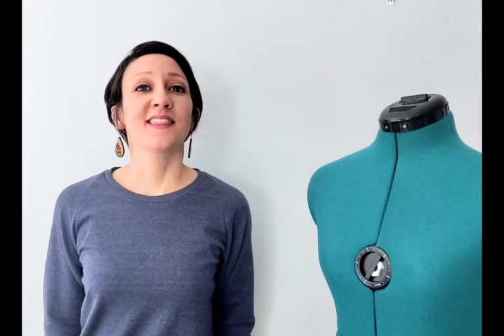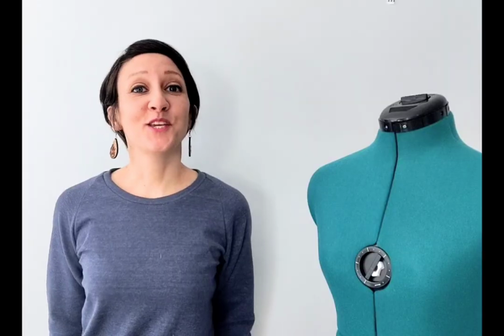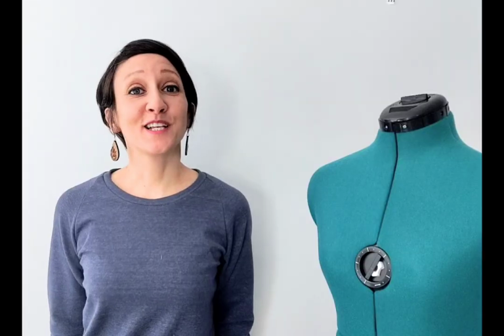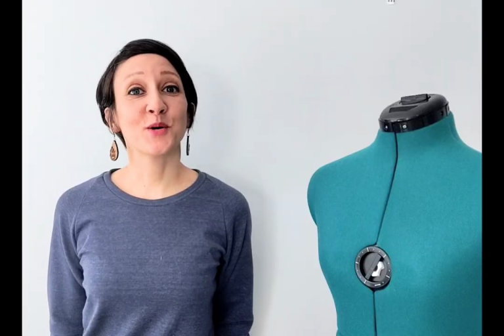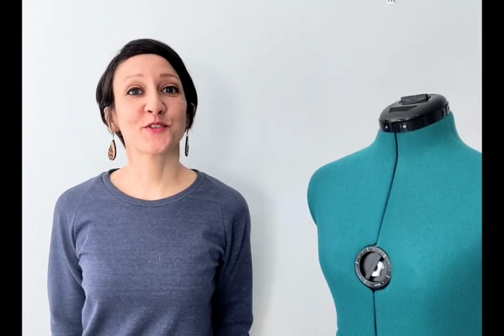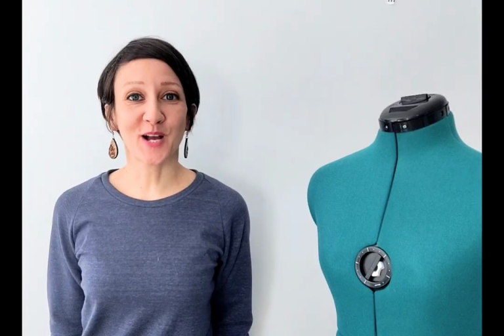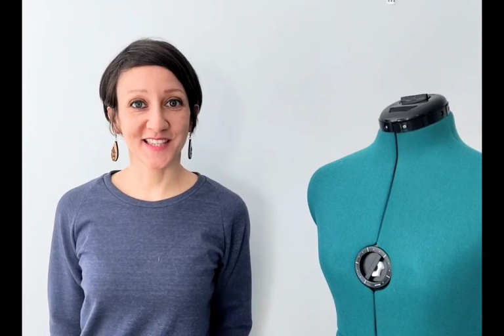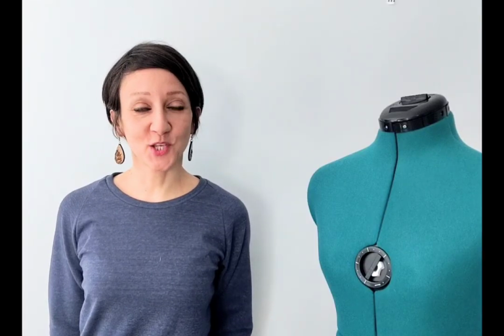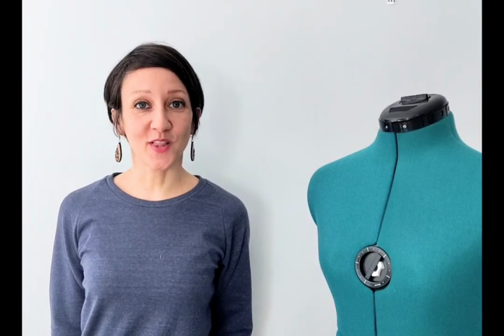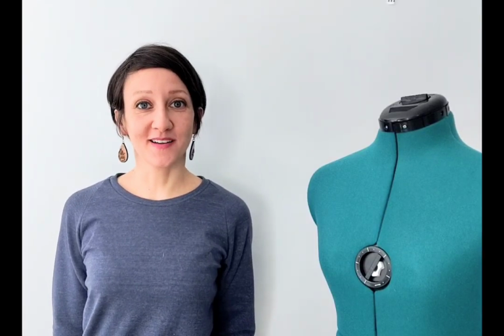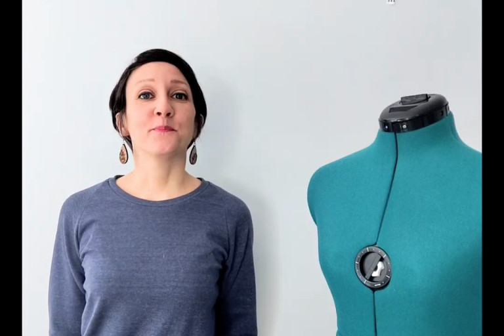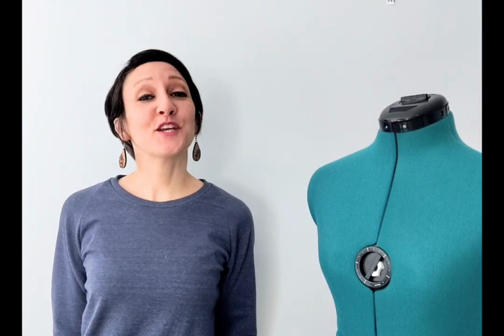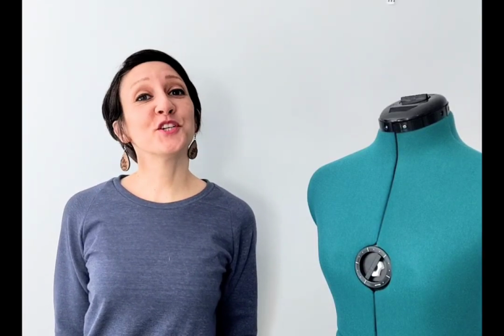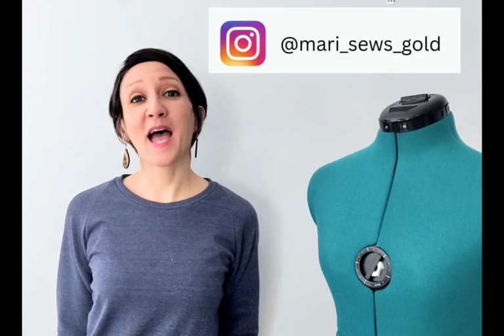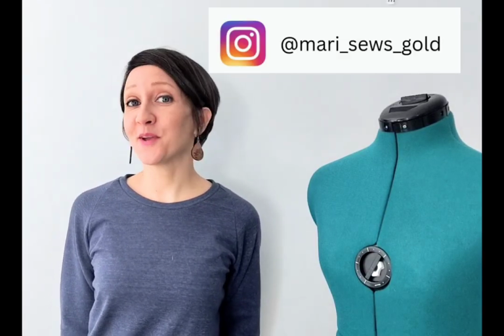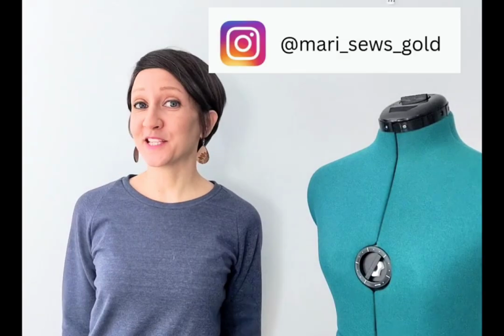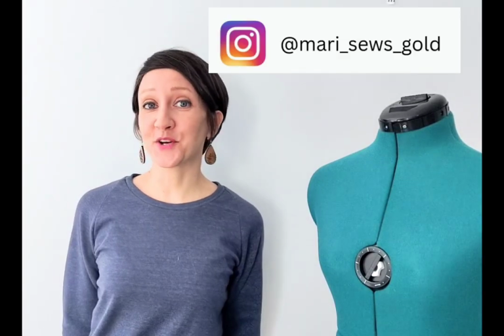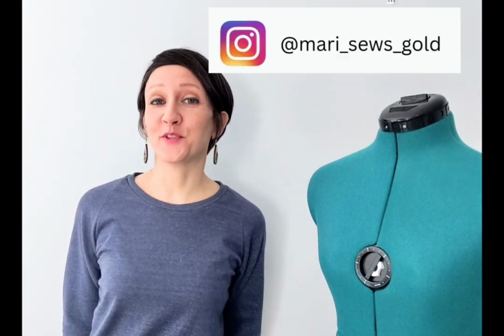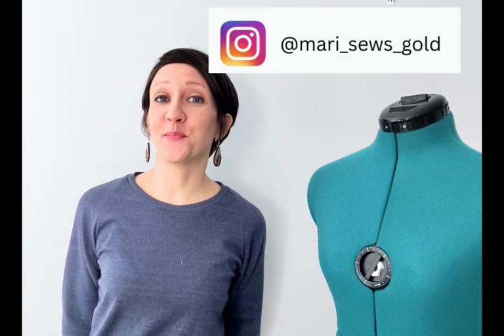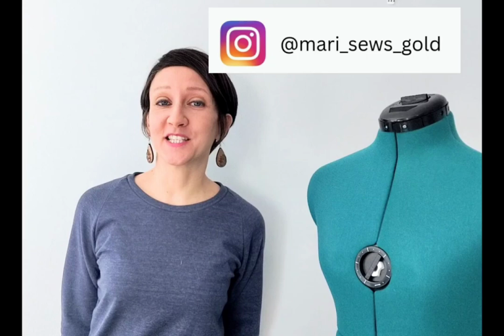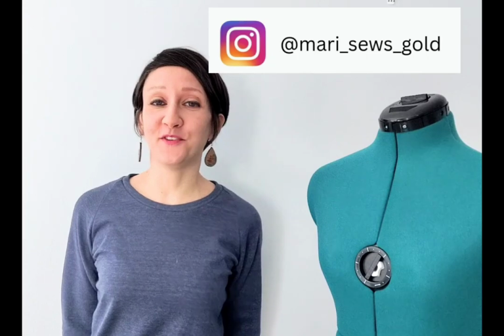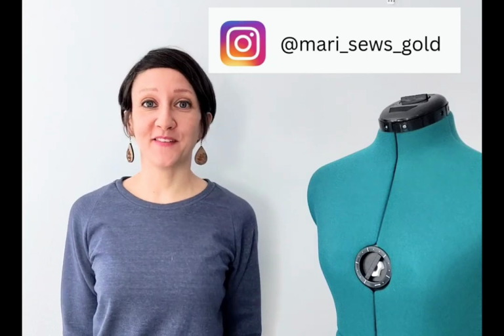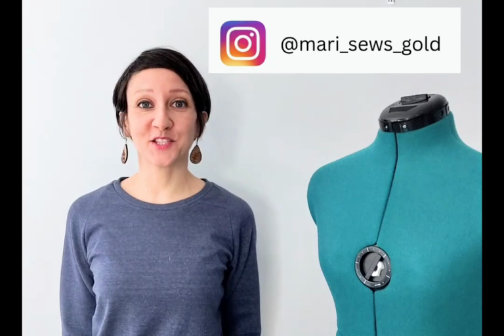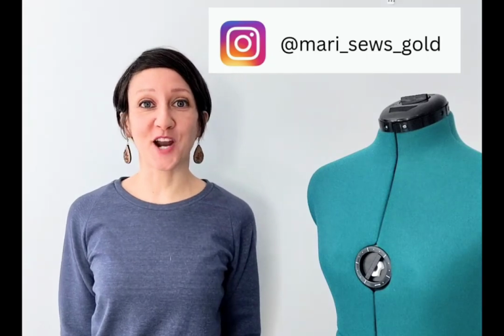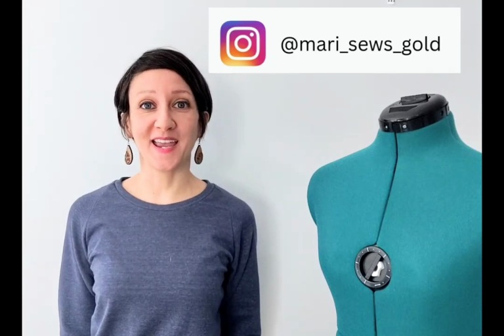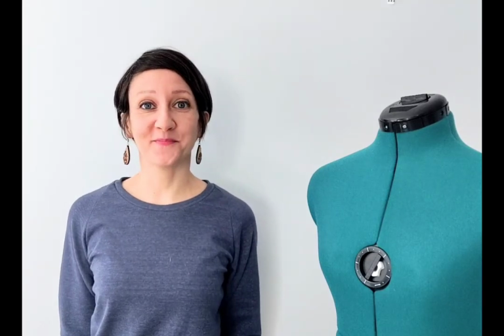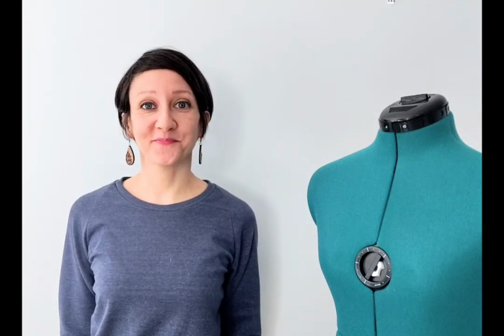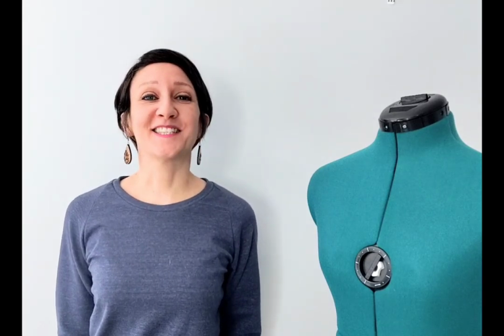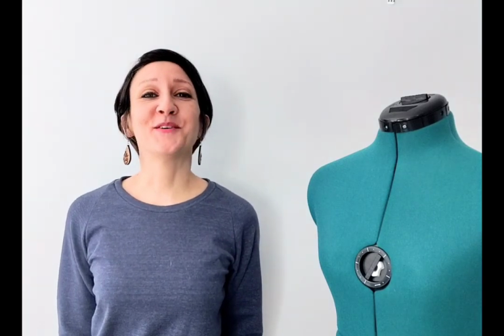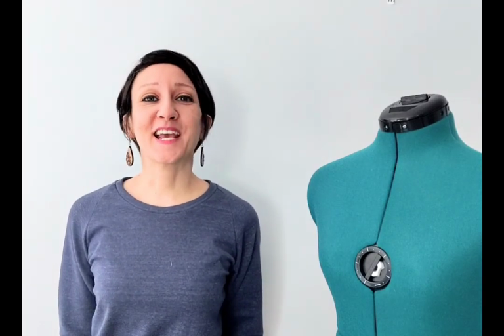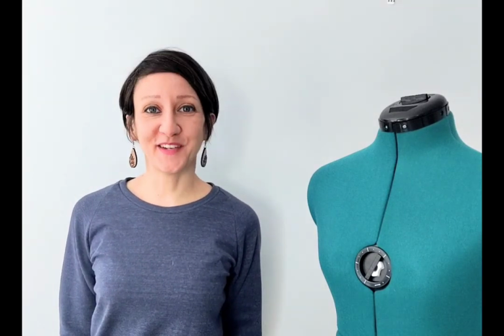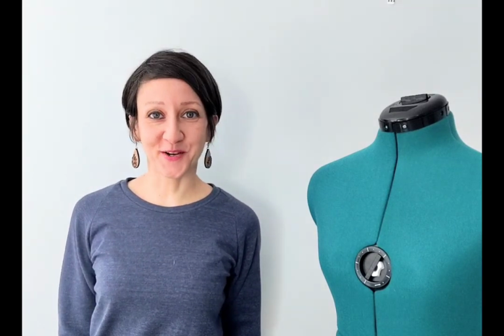Thank you guys so much for watching the sew along. Make sure you tag me on Instagram with your makes if you gave this a try. See you in the next video.